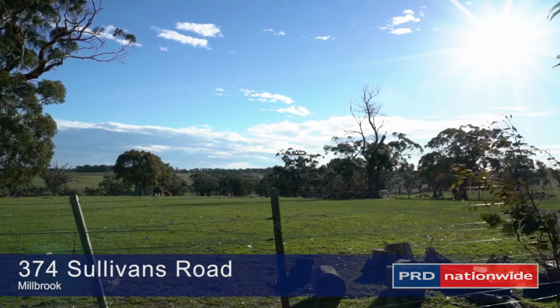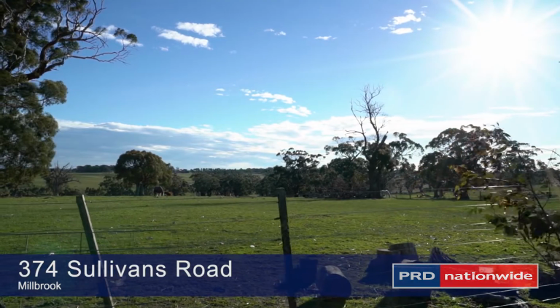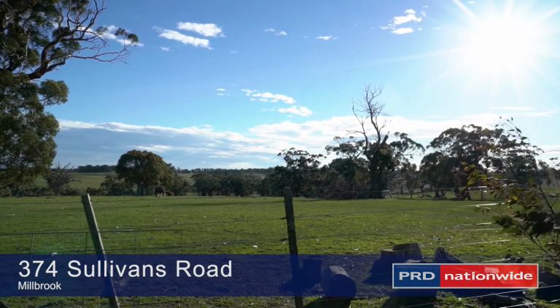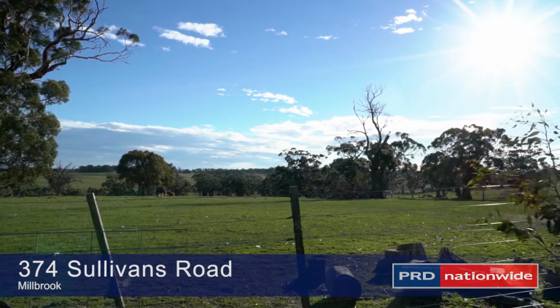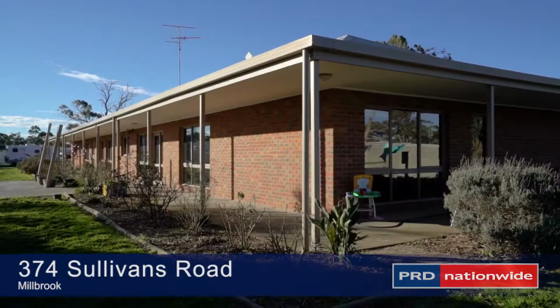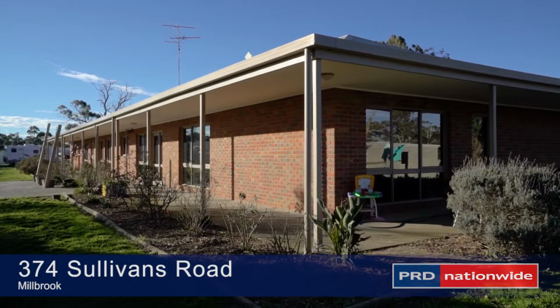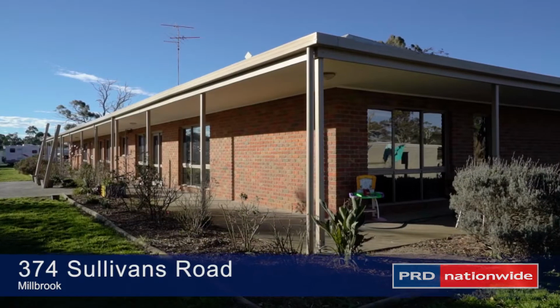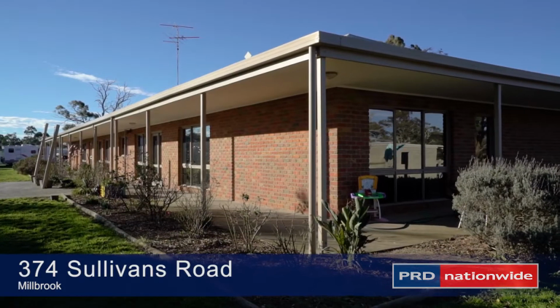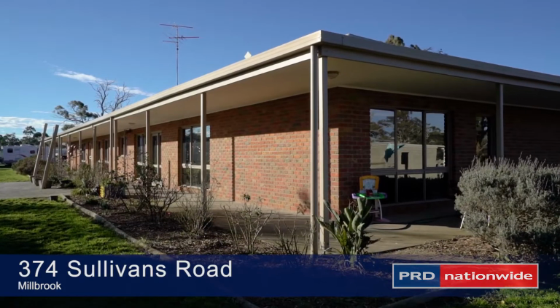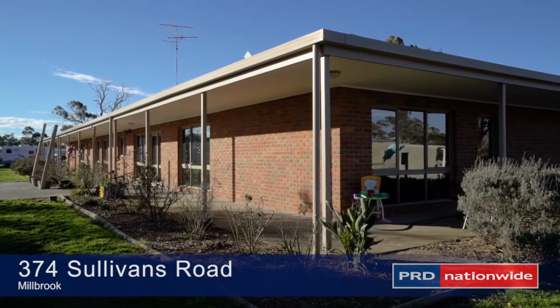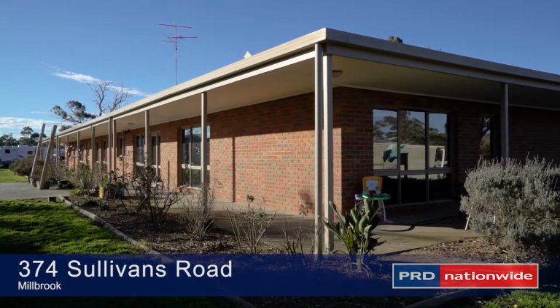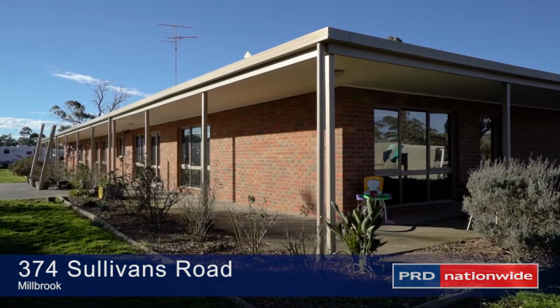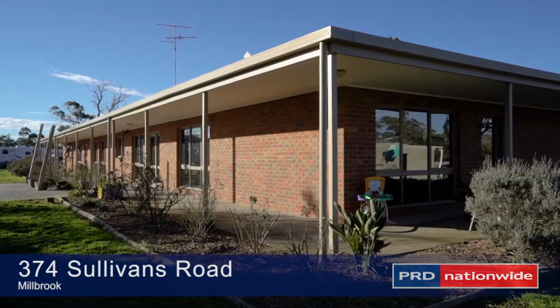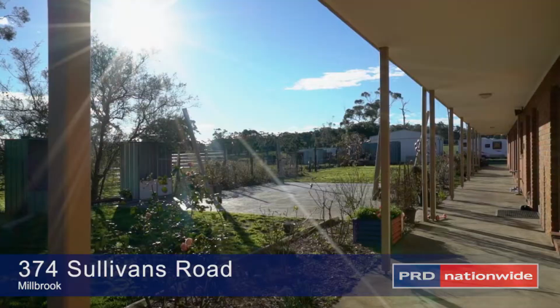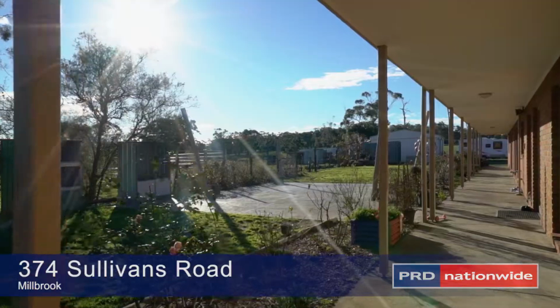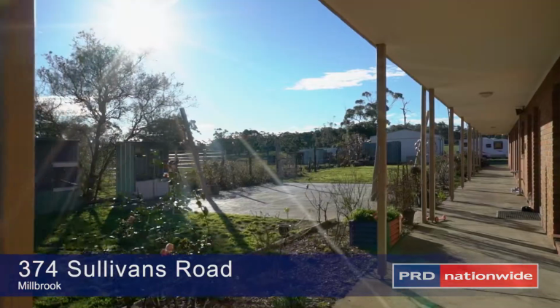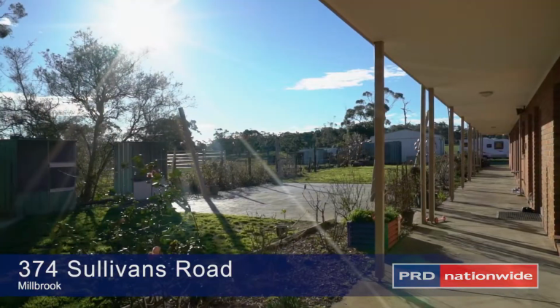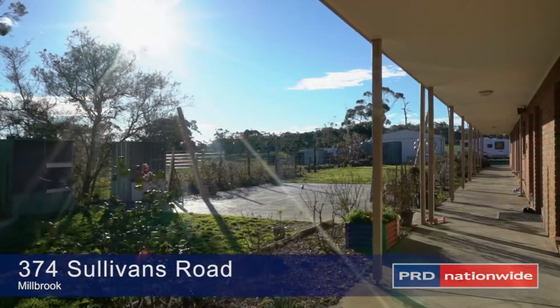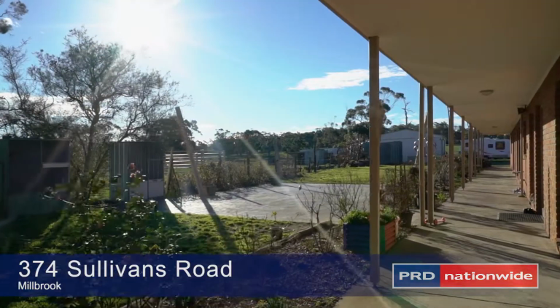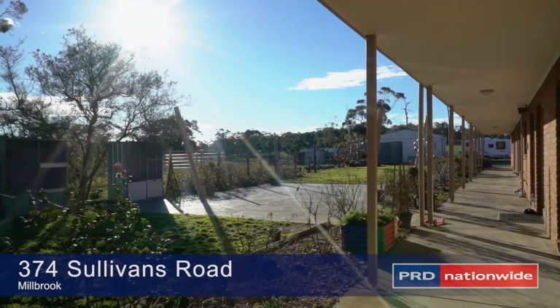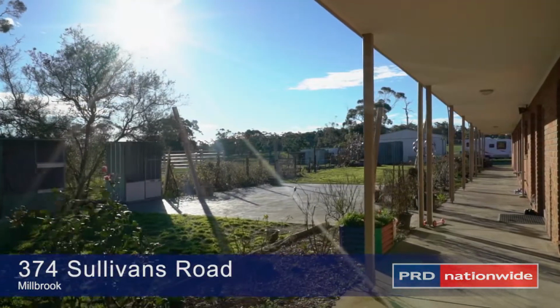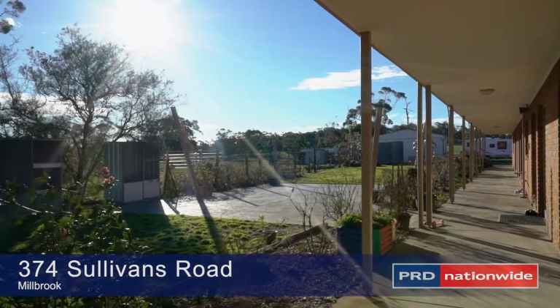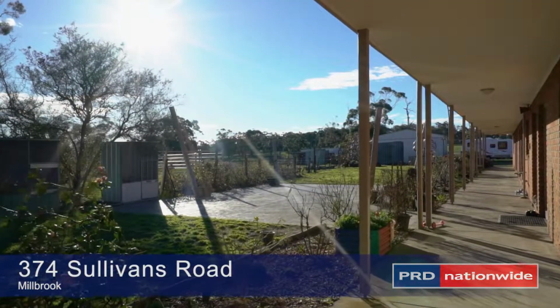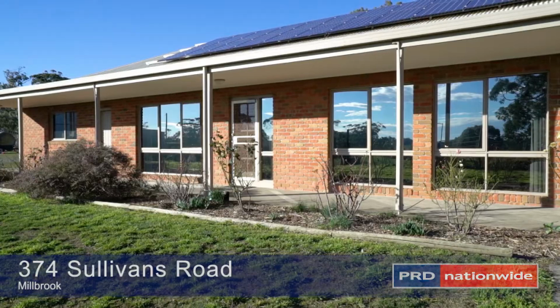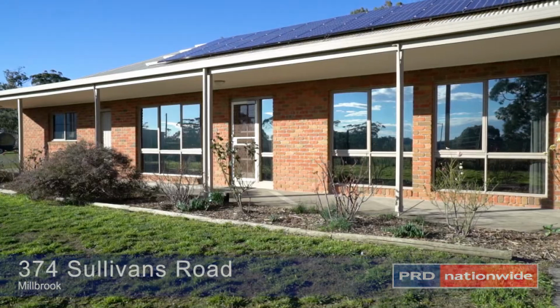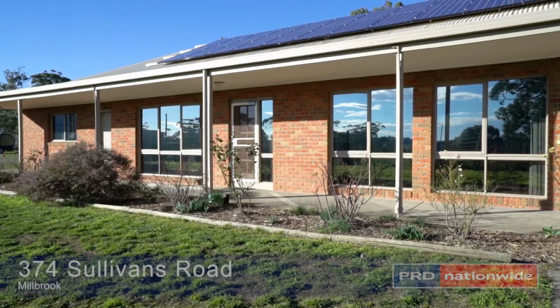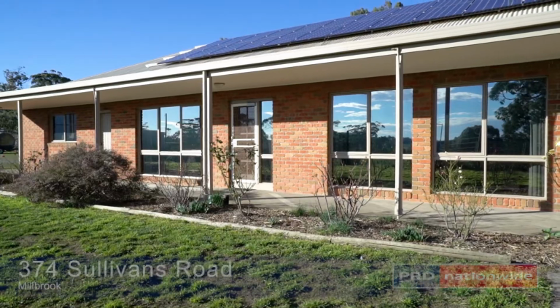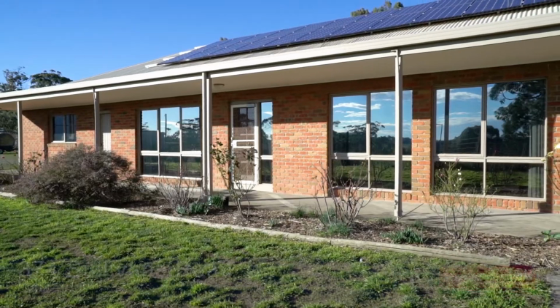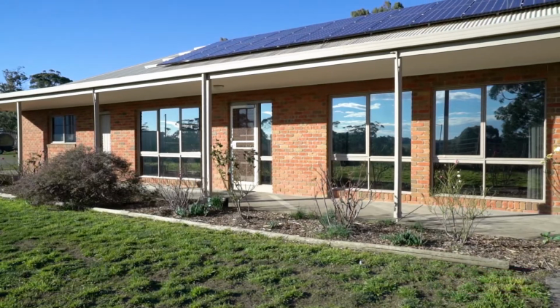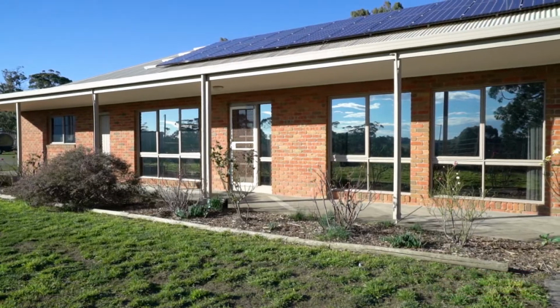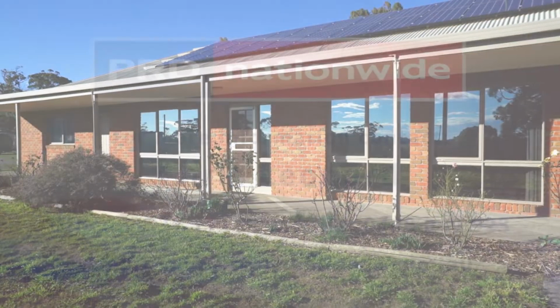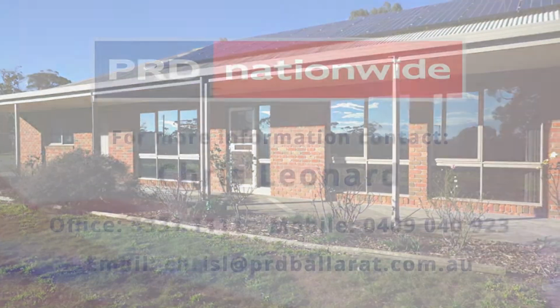Located 10 minutes to Boland, 20 minutes to Ballarat and 75 minutes to Melbourne. I look forward to showing you through.